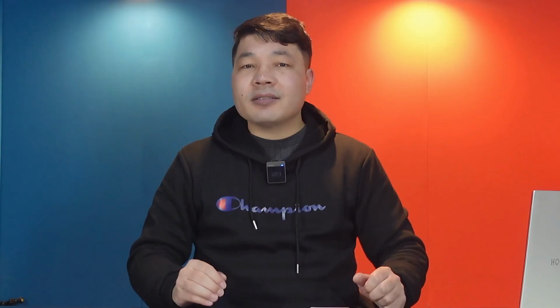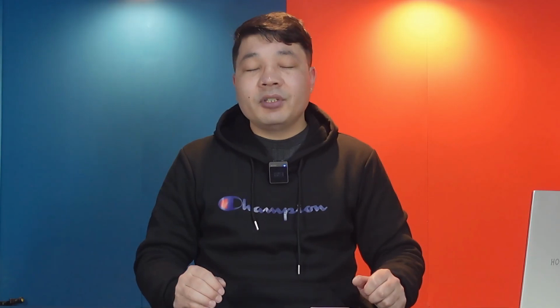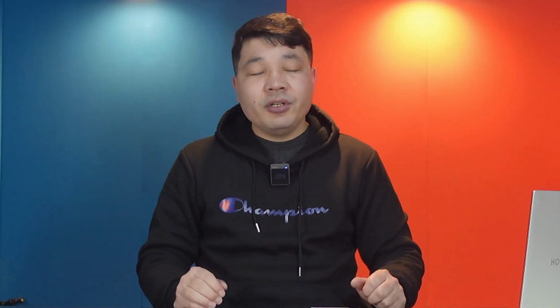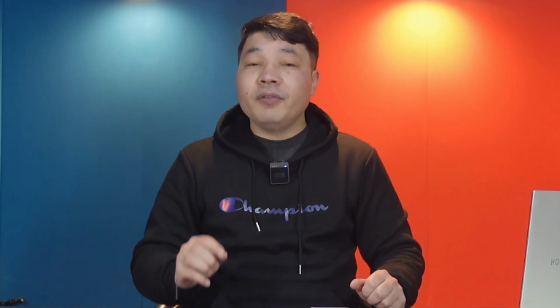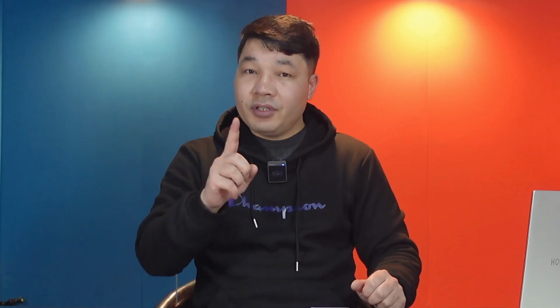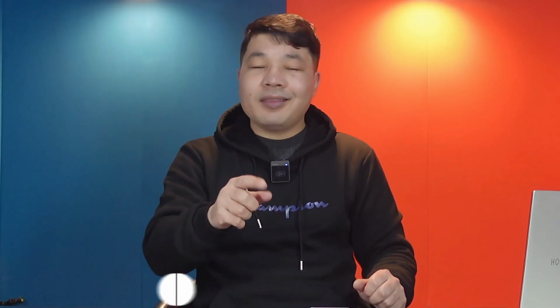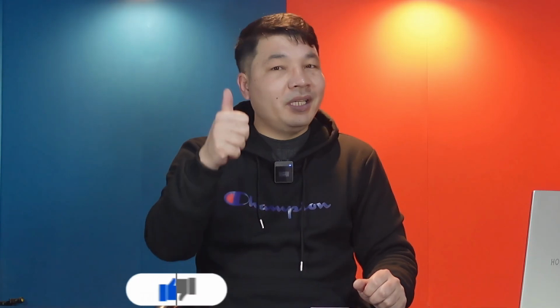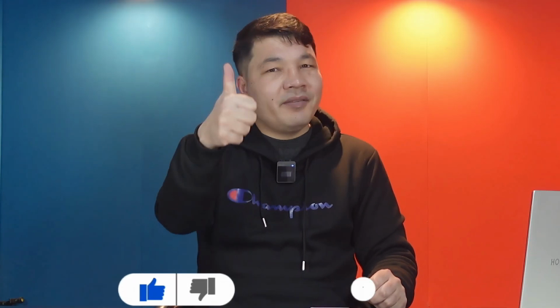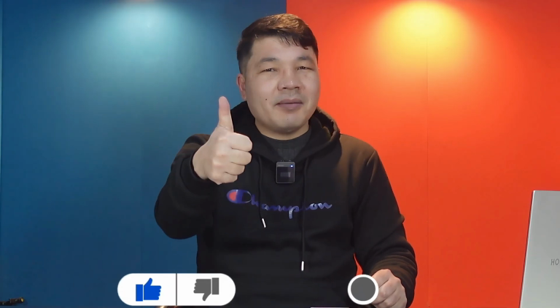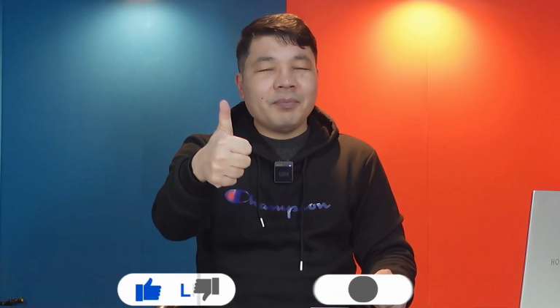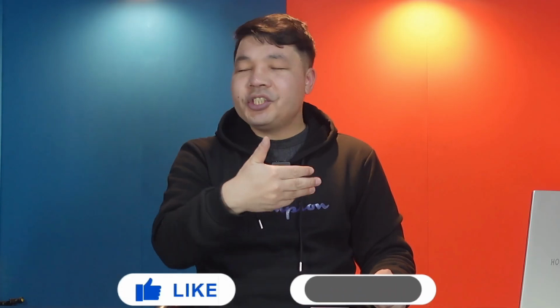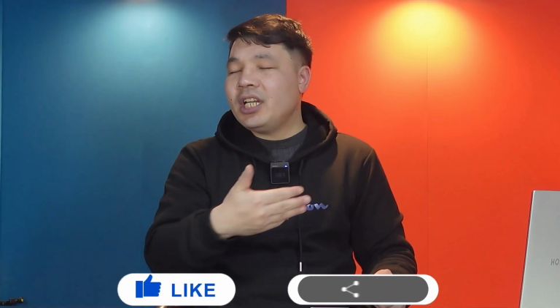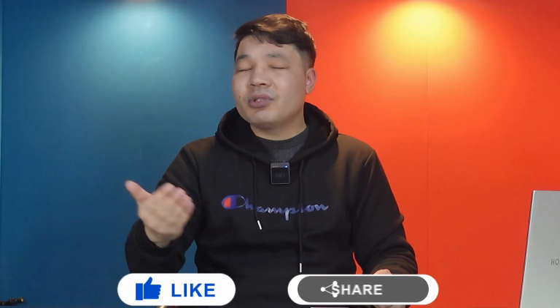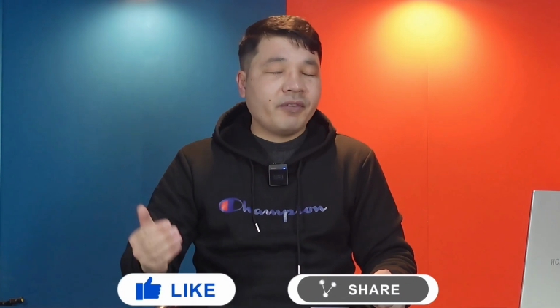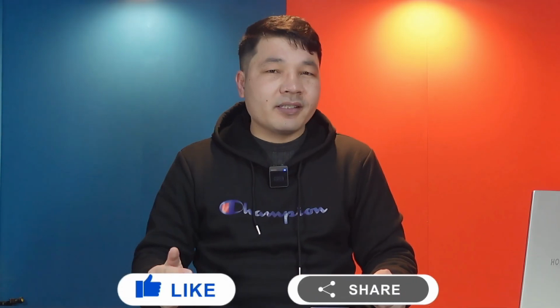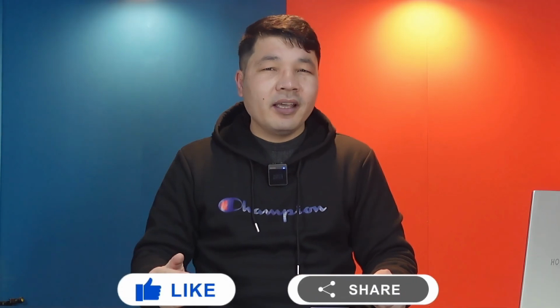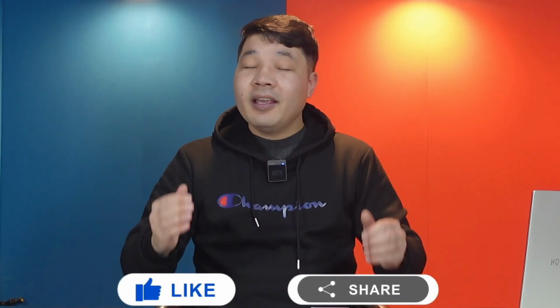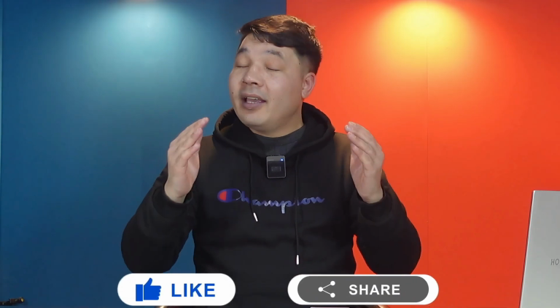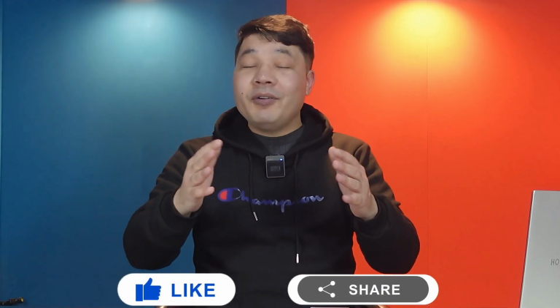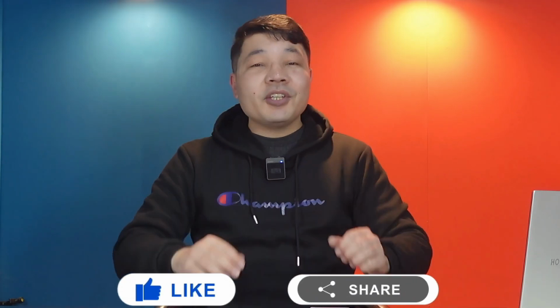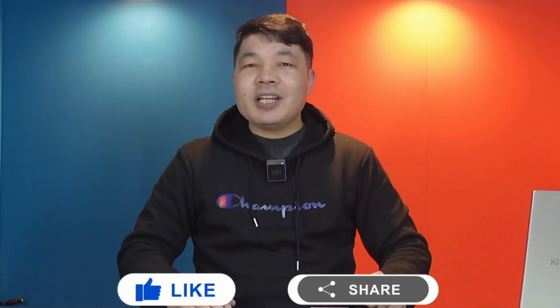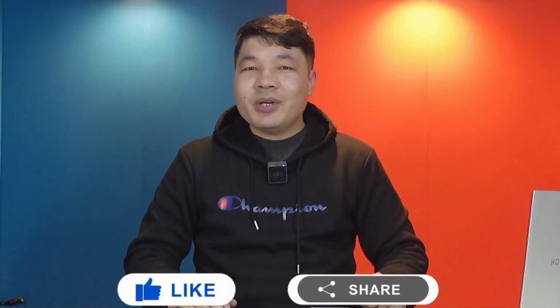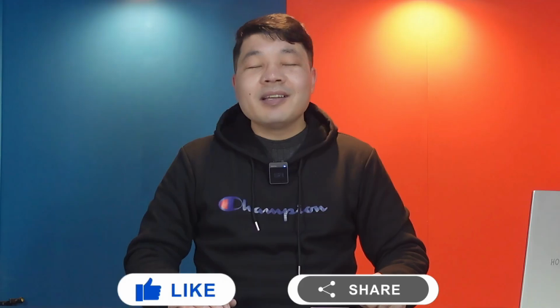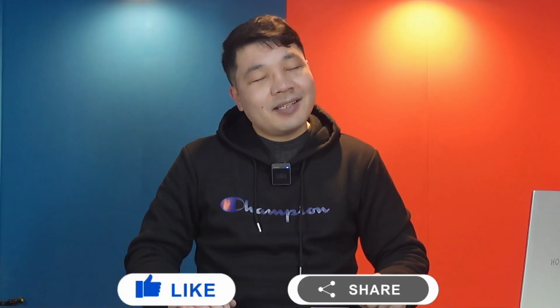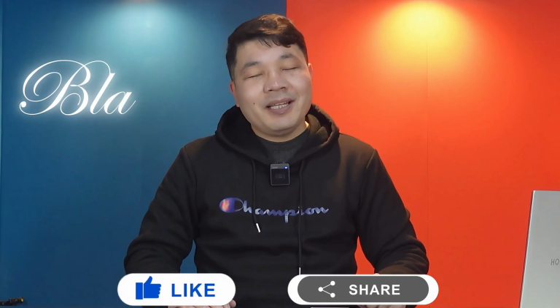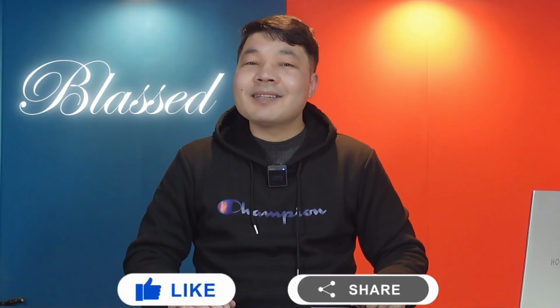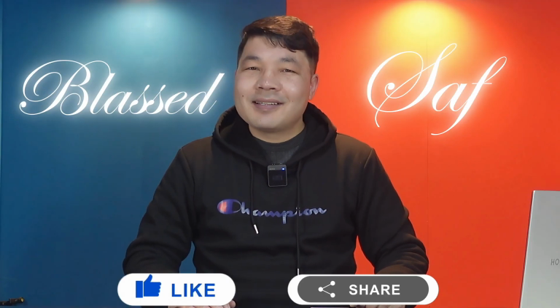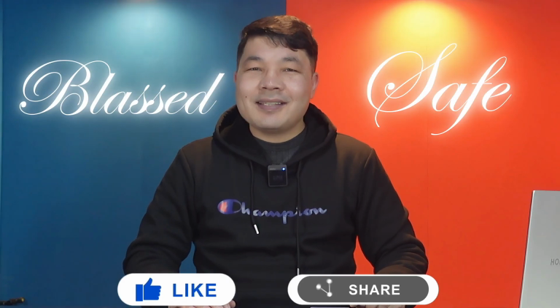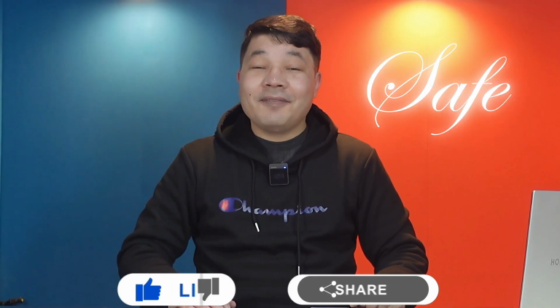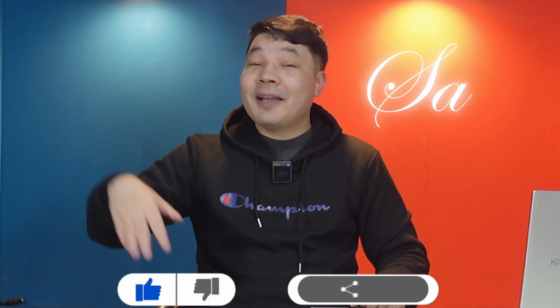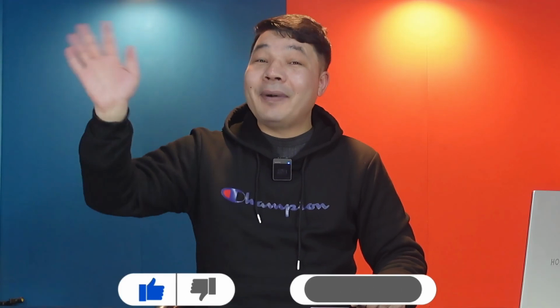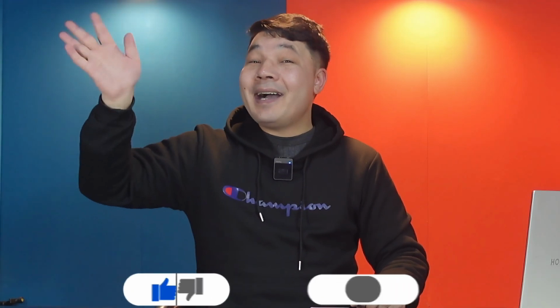That's it for today's video. I hope you guys learned something new — if you did, please give it a thumbs up and share it with your friends. I'll catch you on the next one. Stay blessed, stay safe, bye!